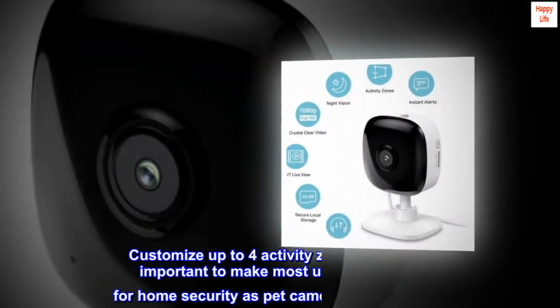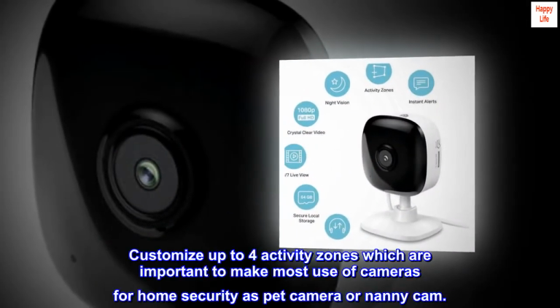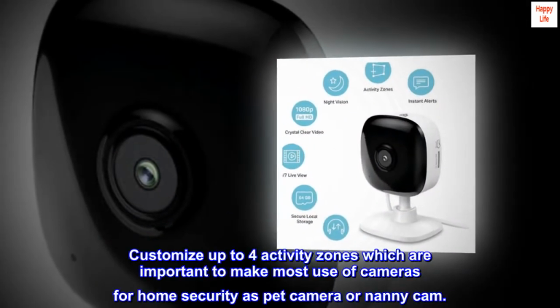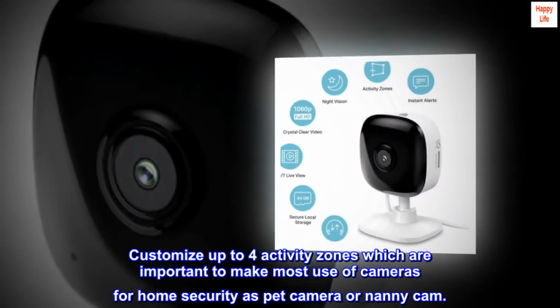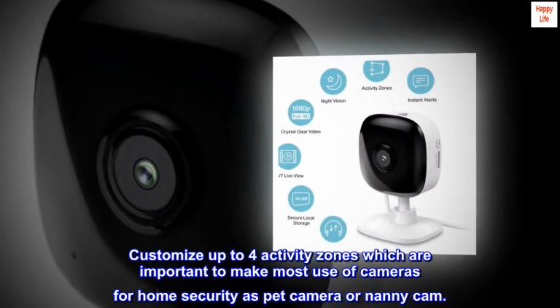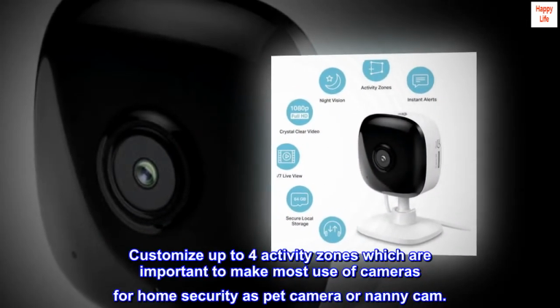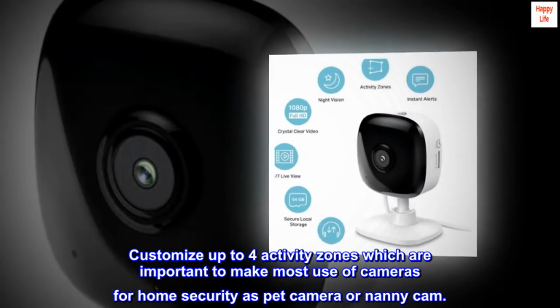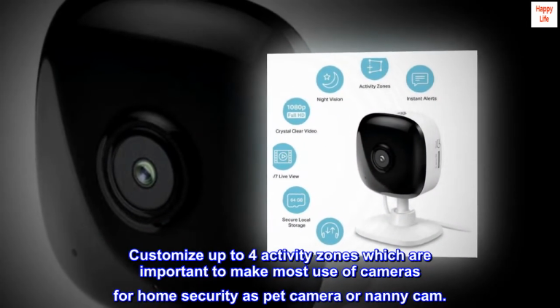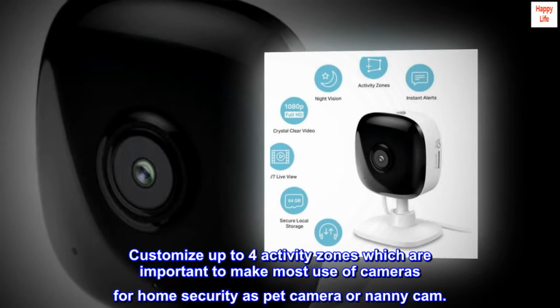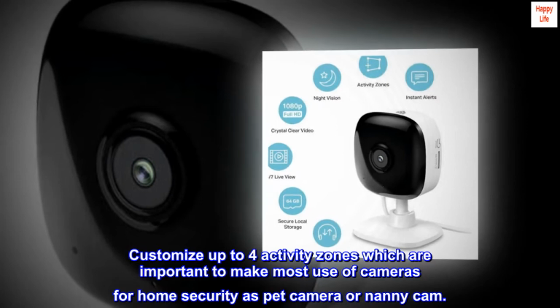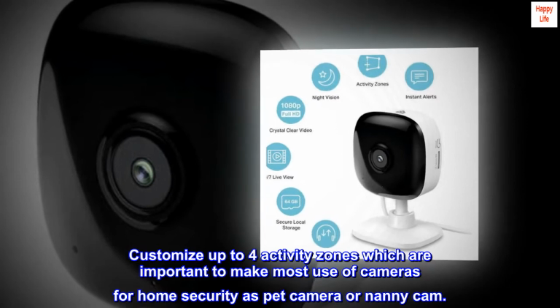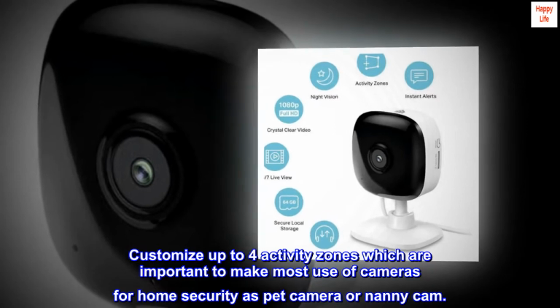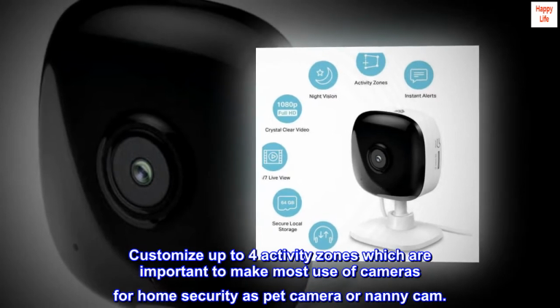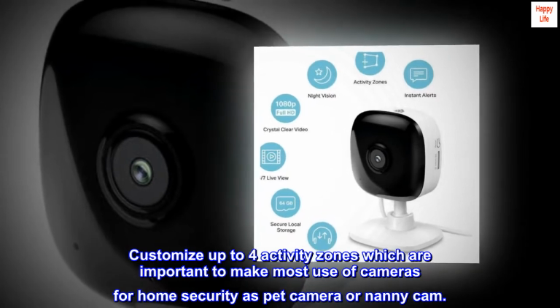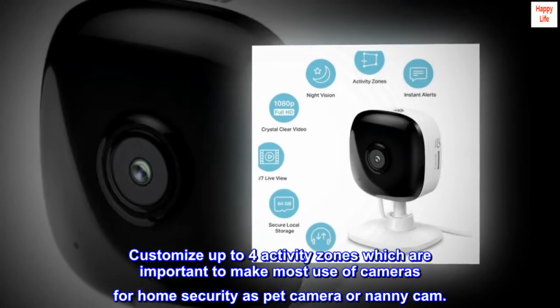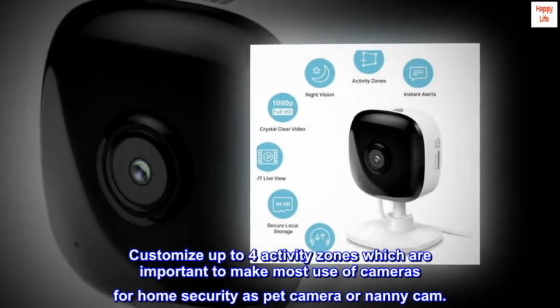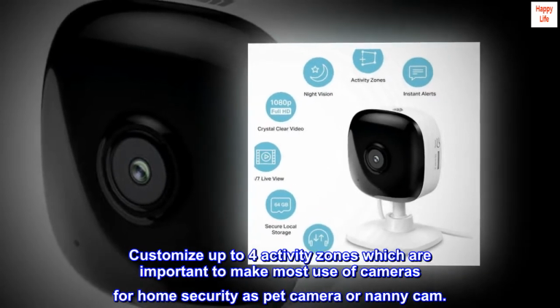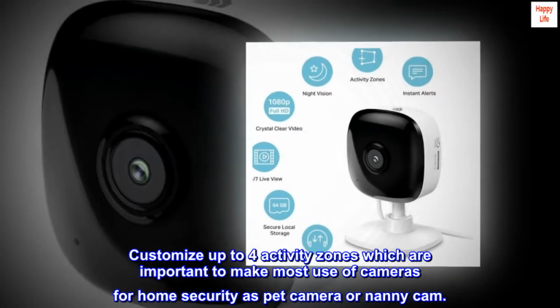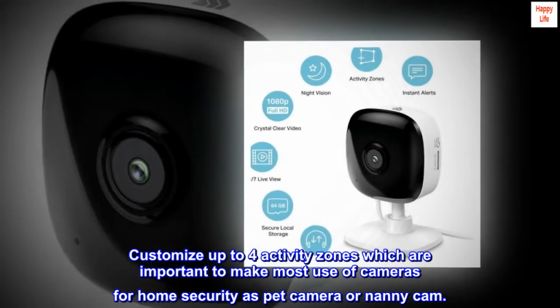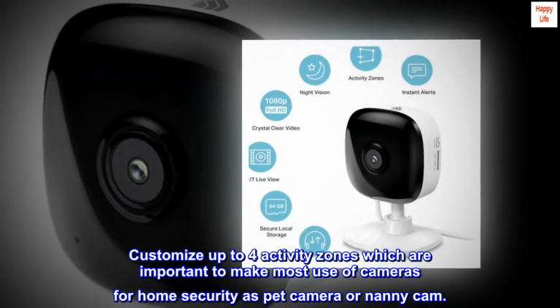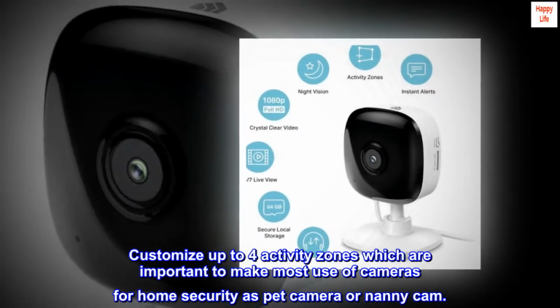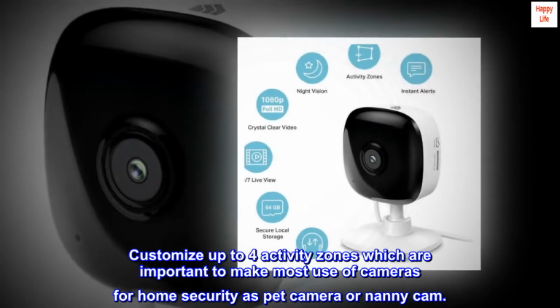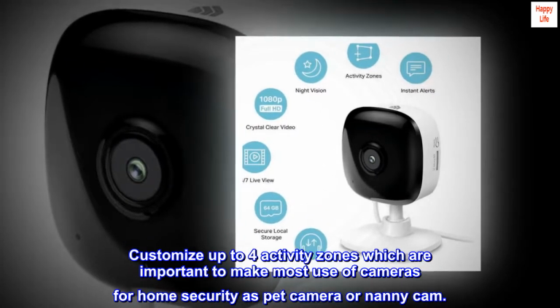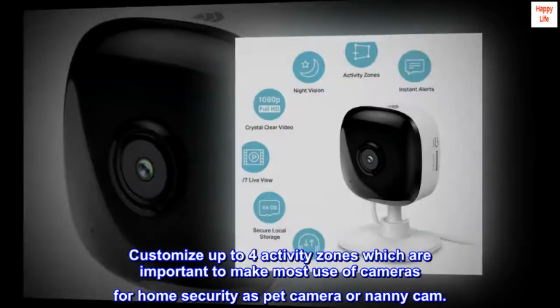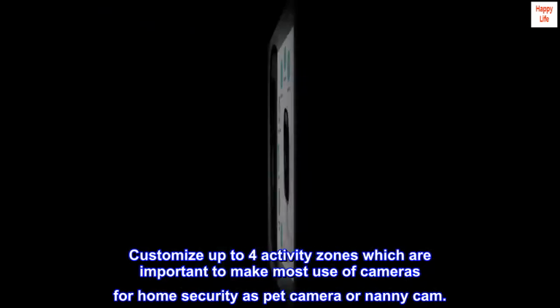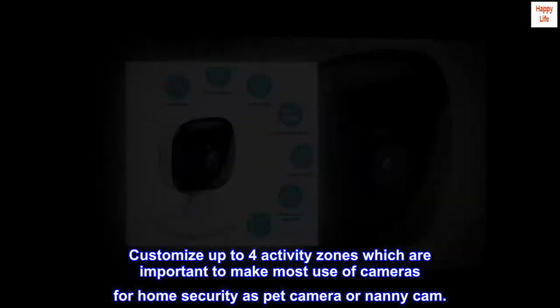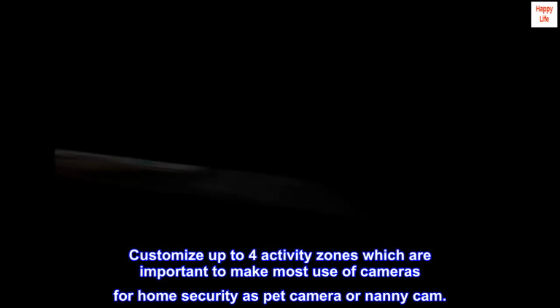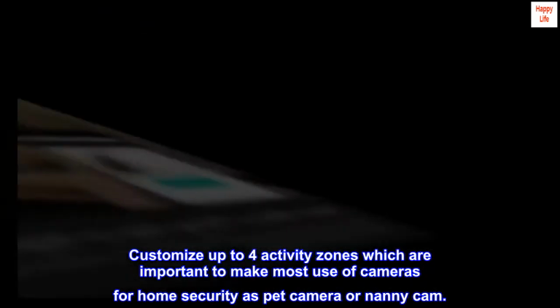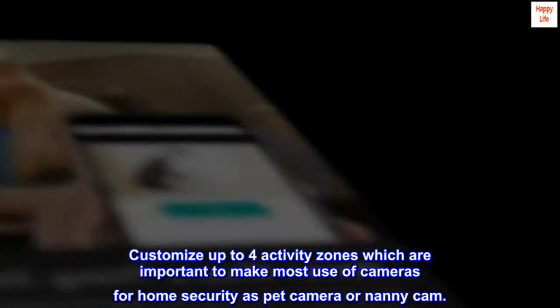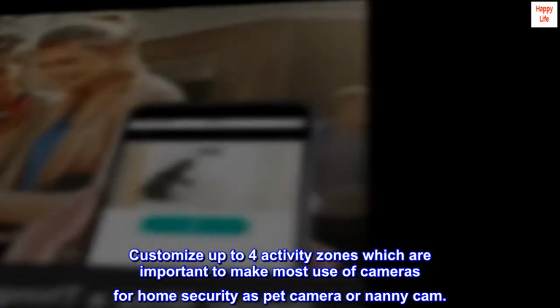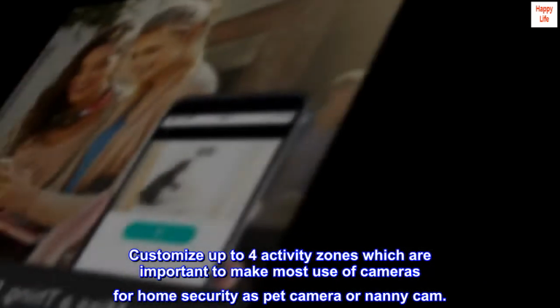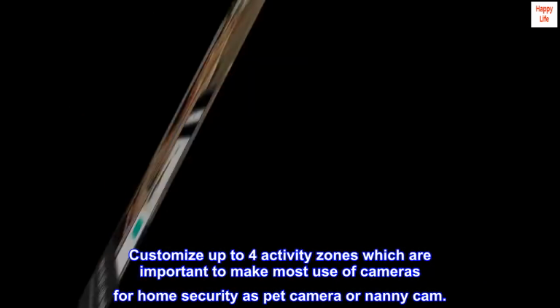Customize up to four activity zones, which are important to make the most use of cameras for home security, as a pet camera or nanny cam.